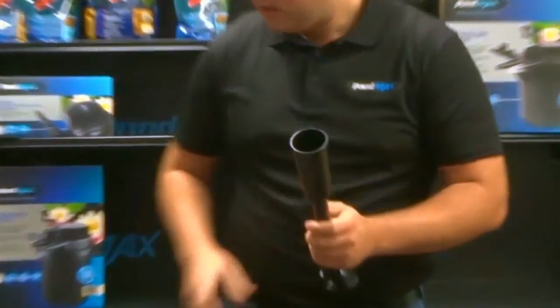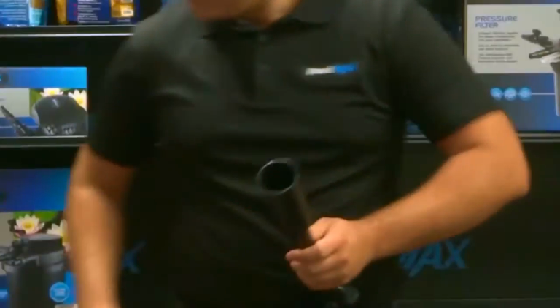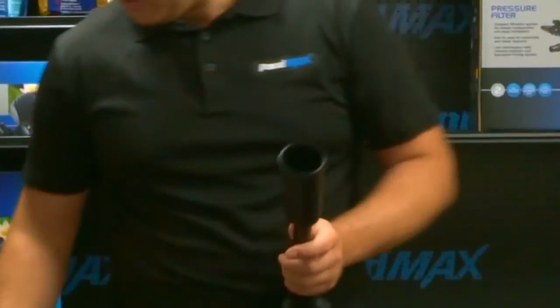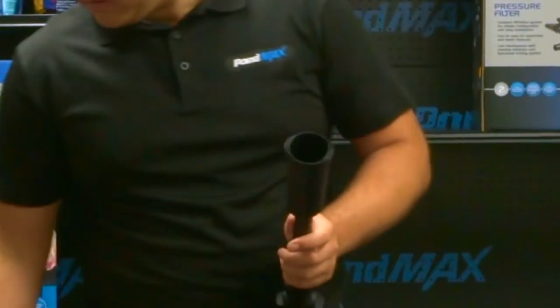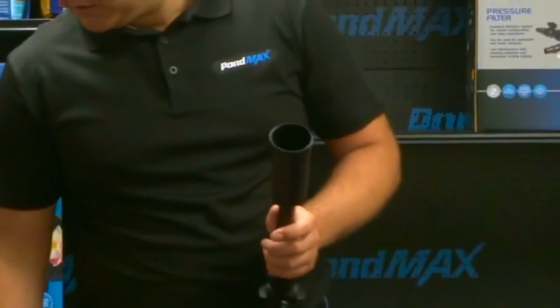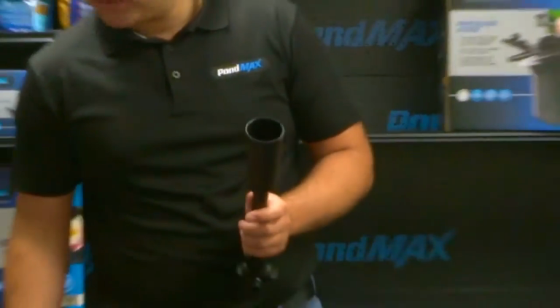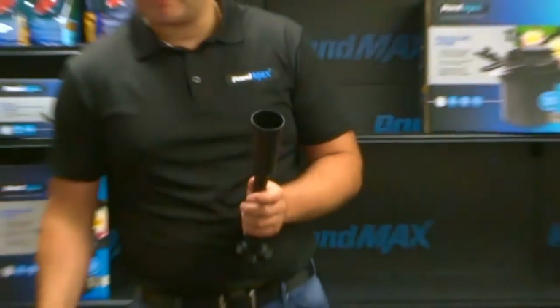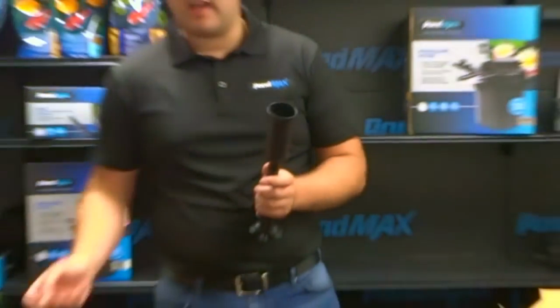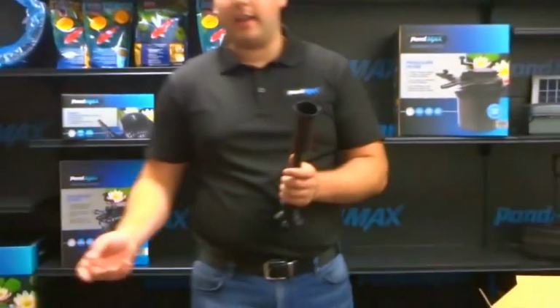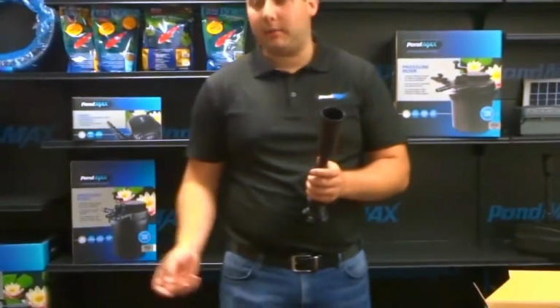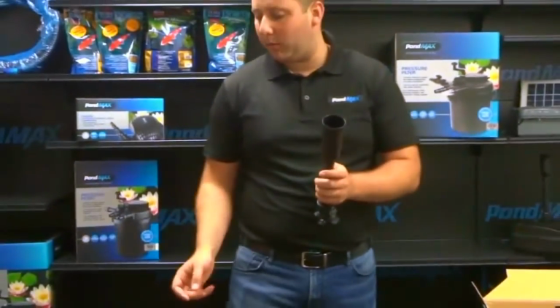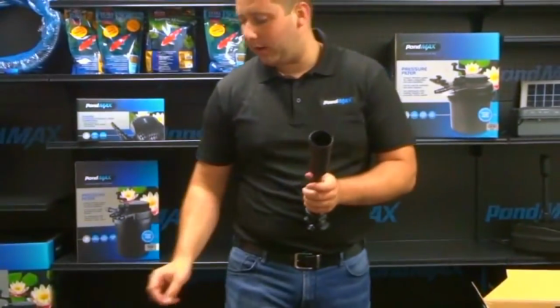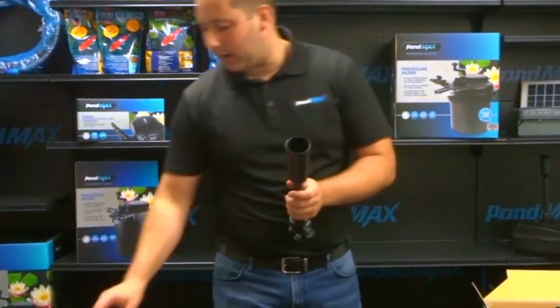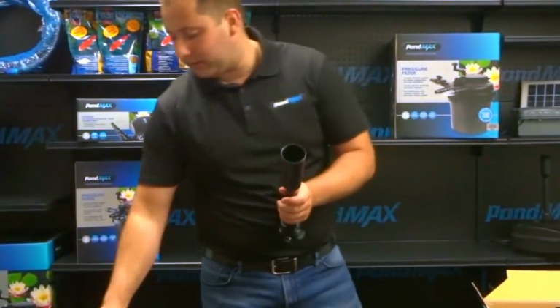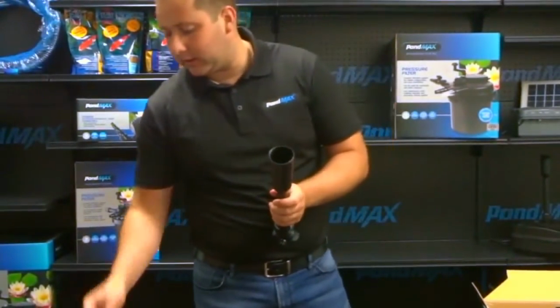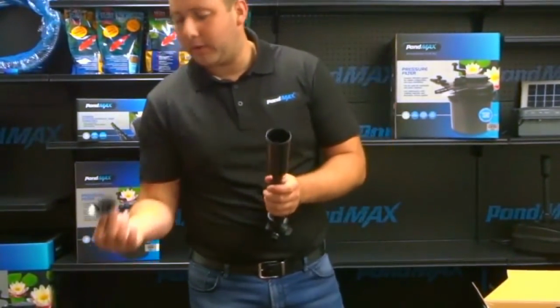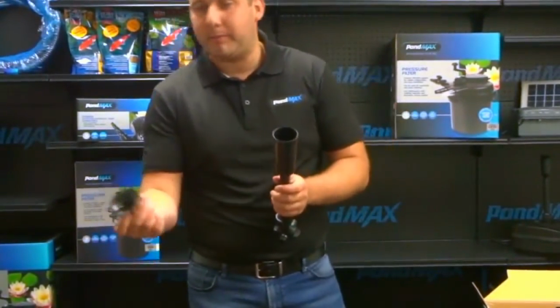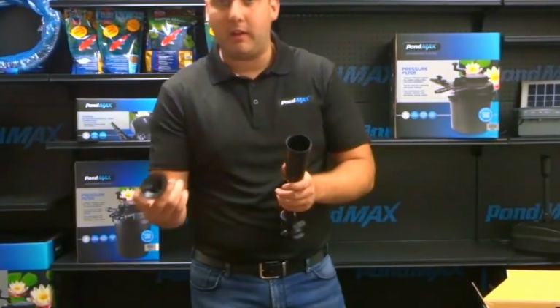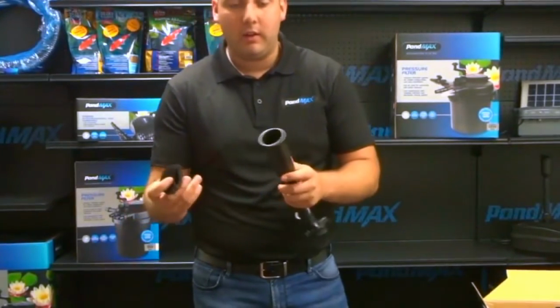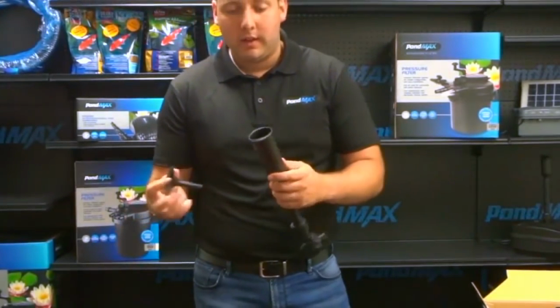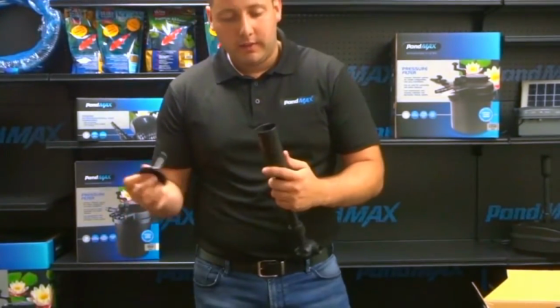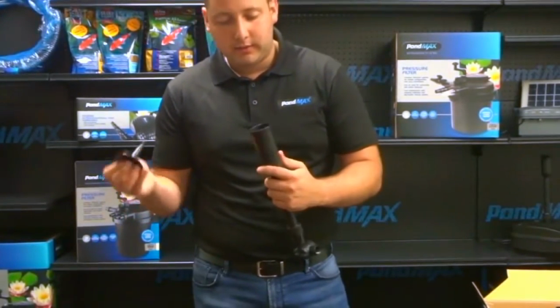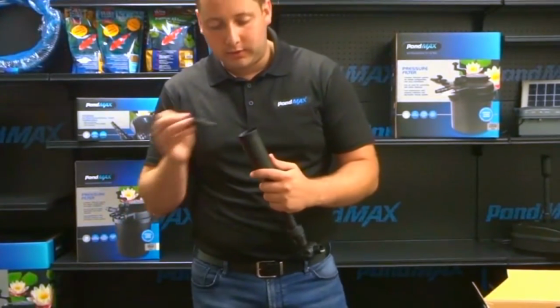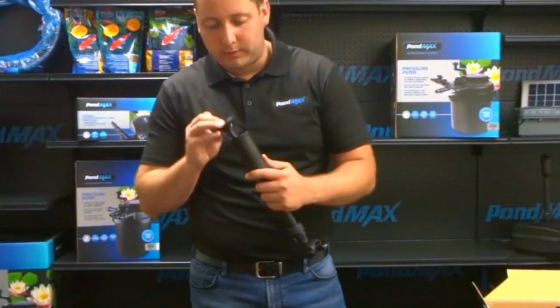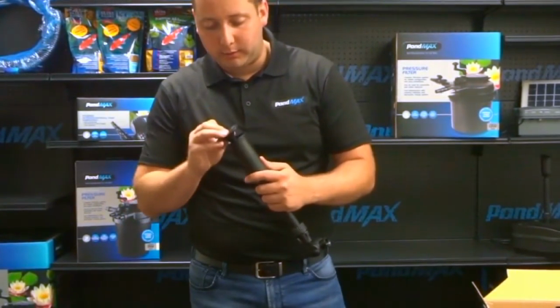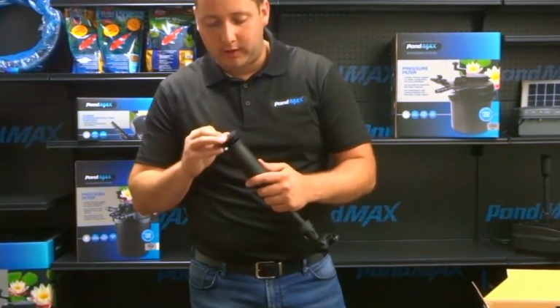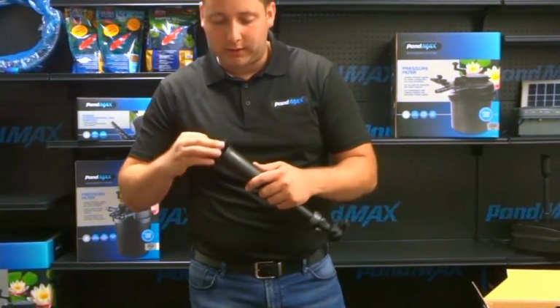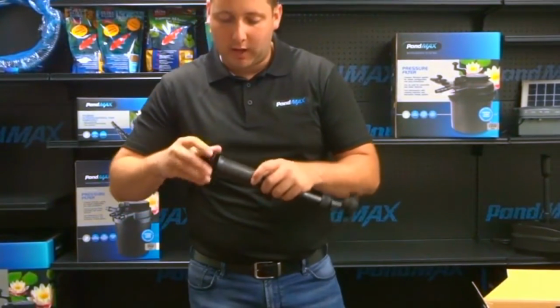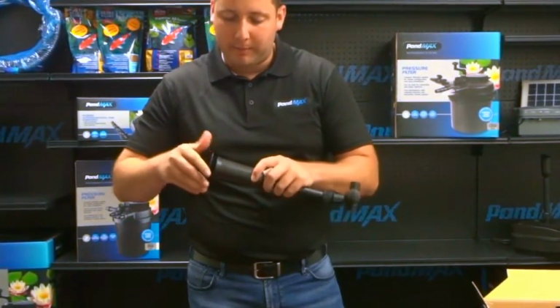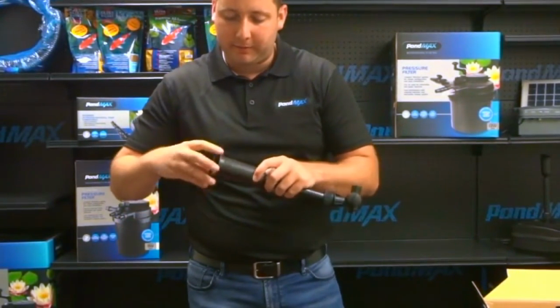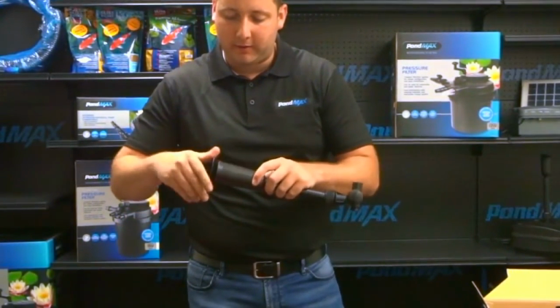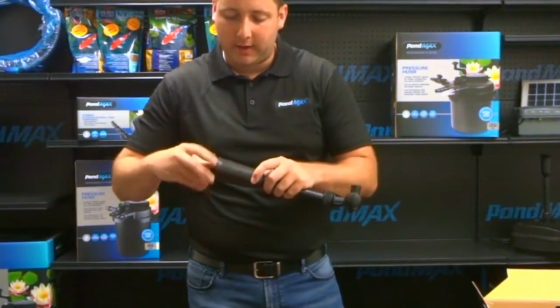Now we are going to choose the head that we want. I'm just going to go with the bell — this just threads right onto the top of your fountain kit.